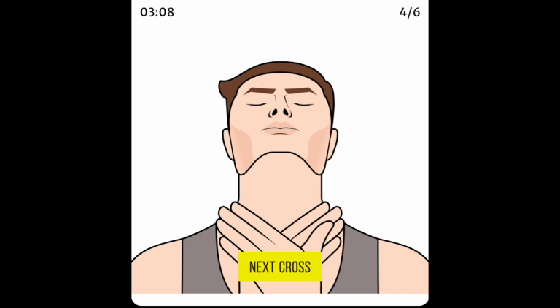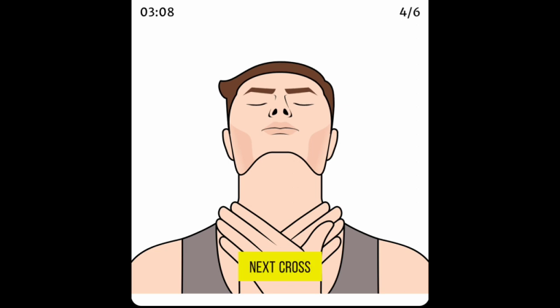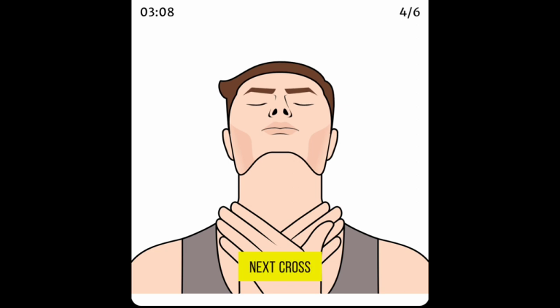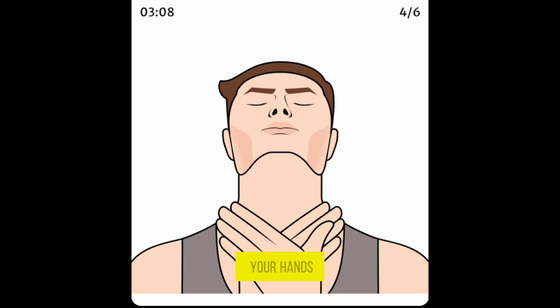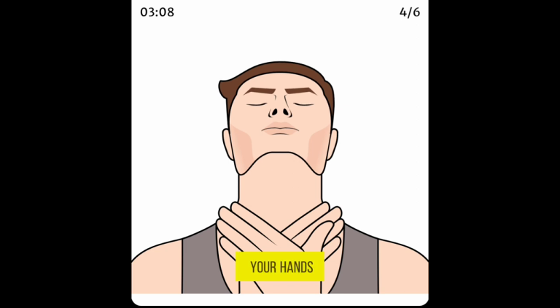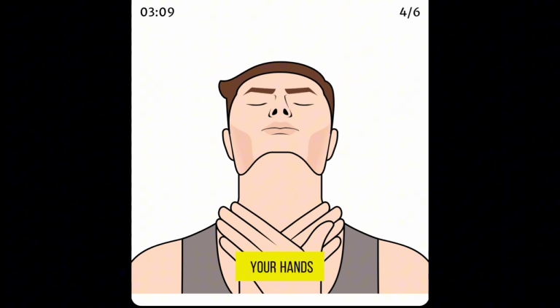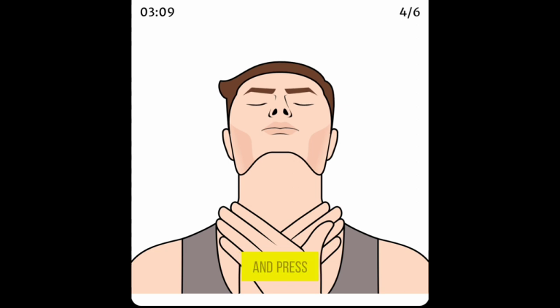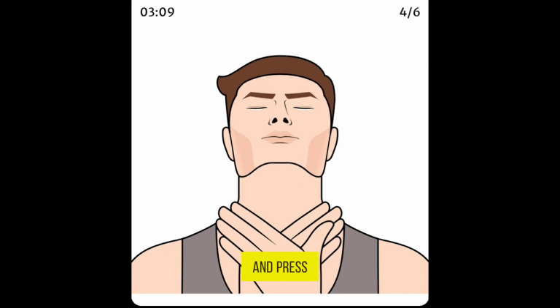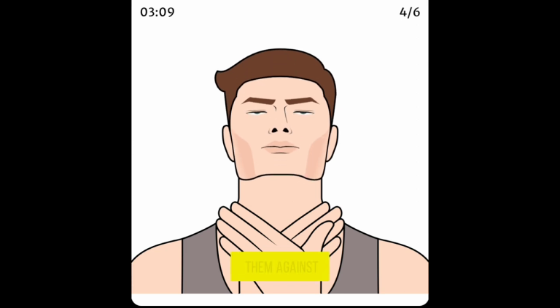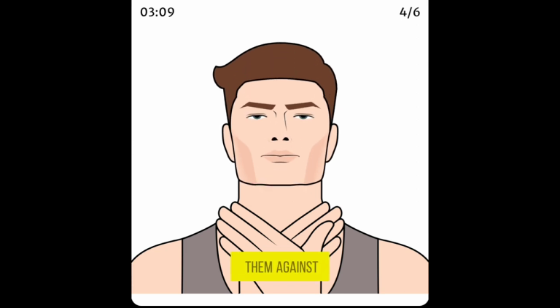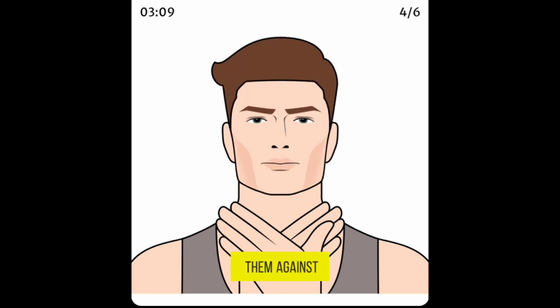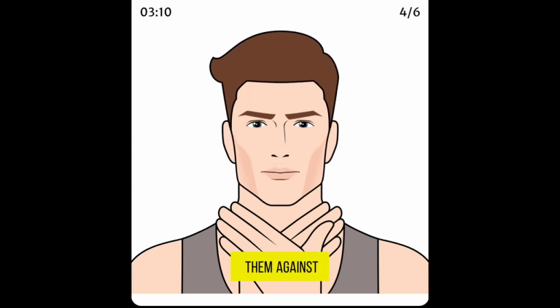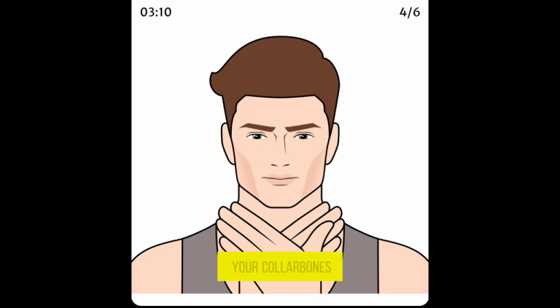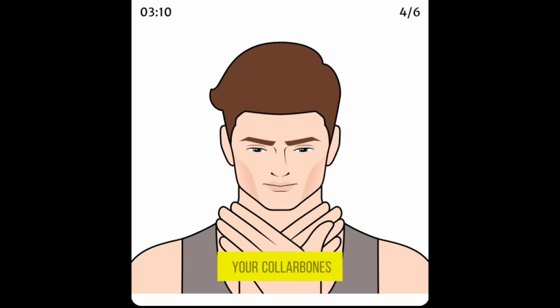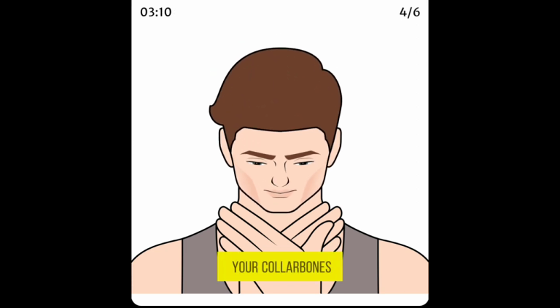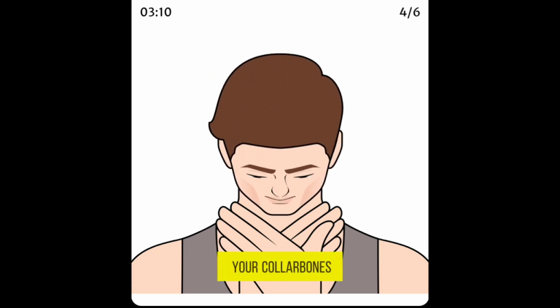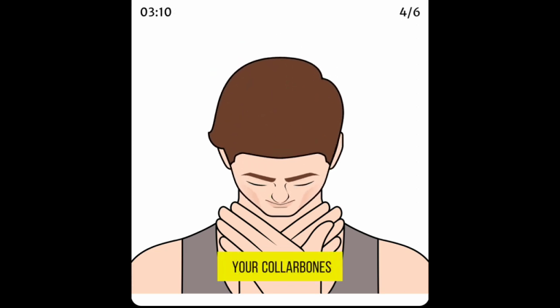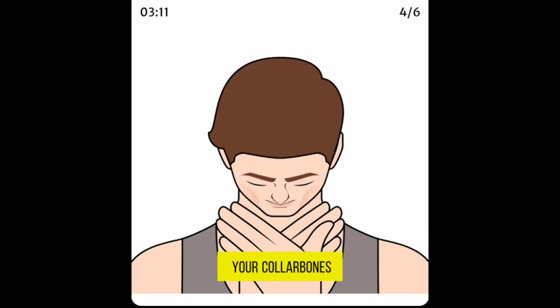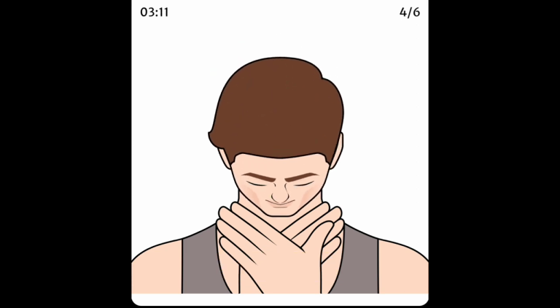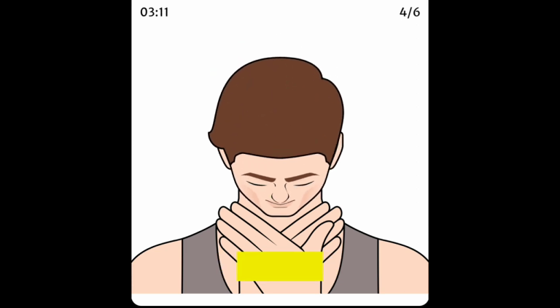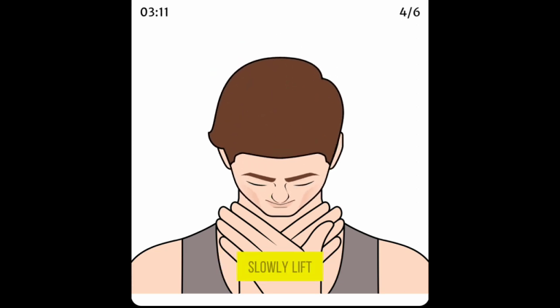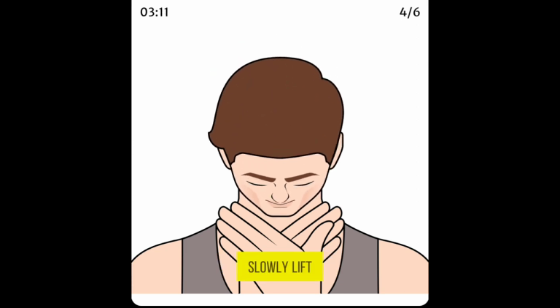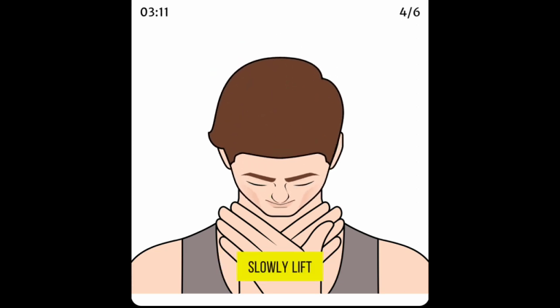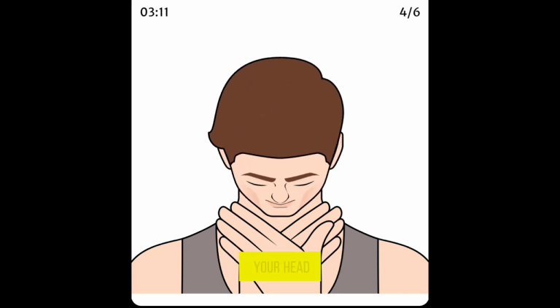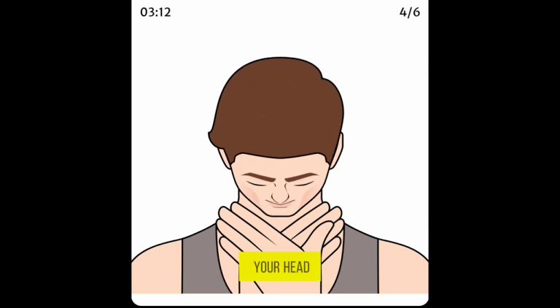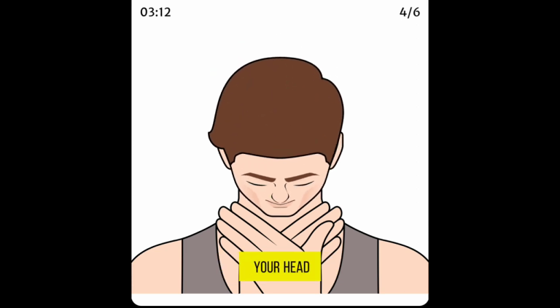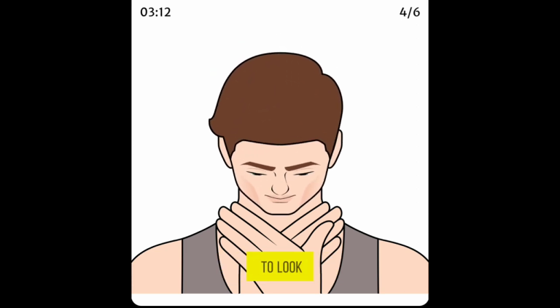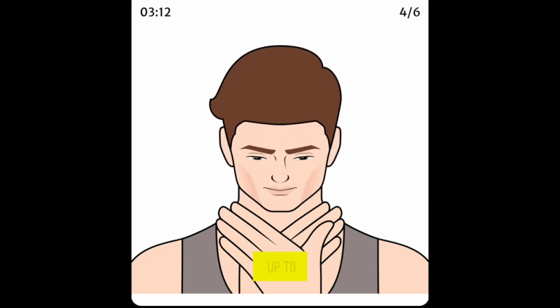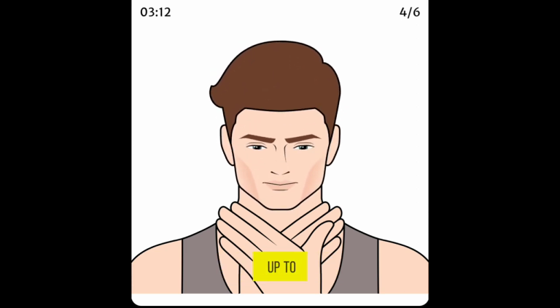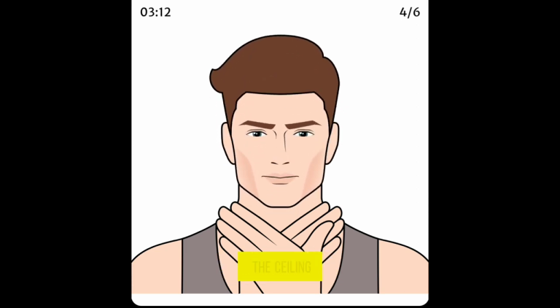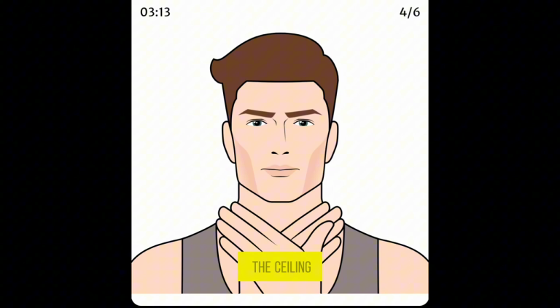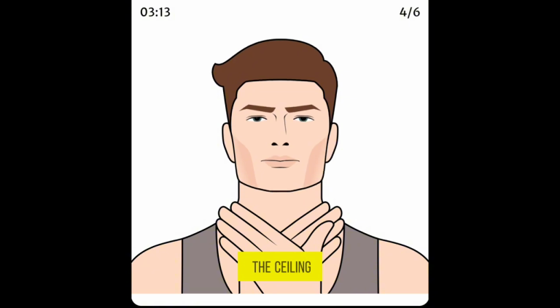Cross your hands and press them against your collarbones. Slowly lift your head to look up to the ceiling.